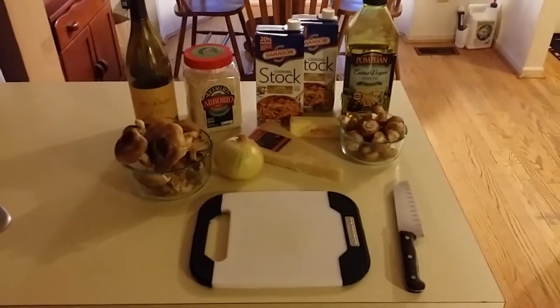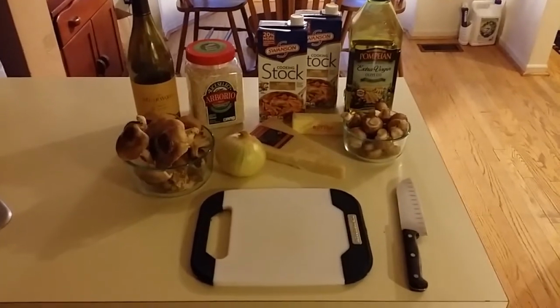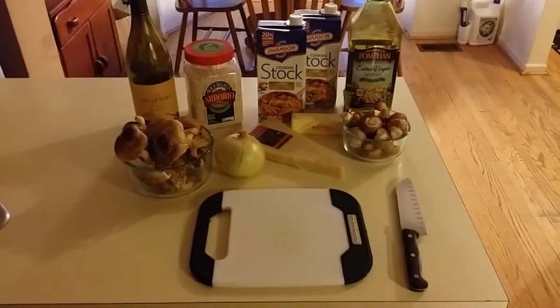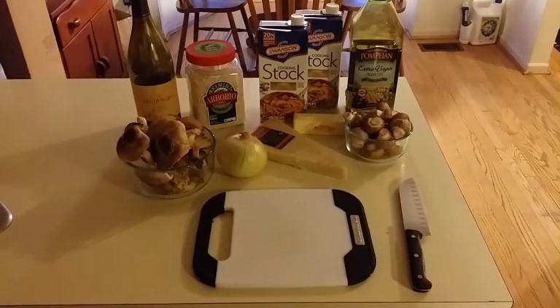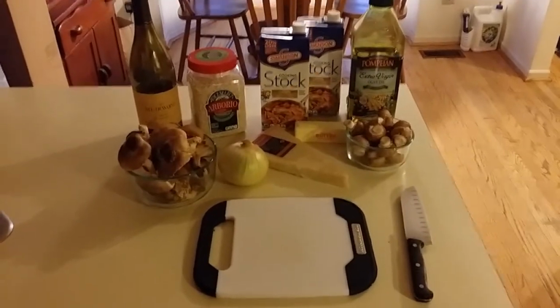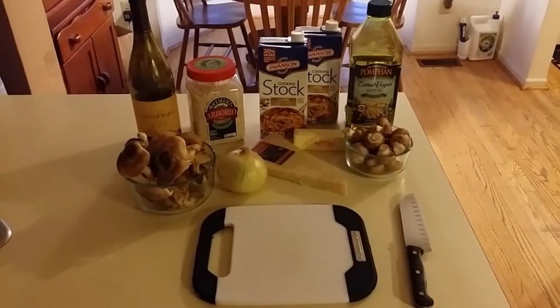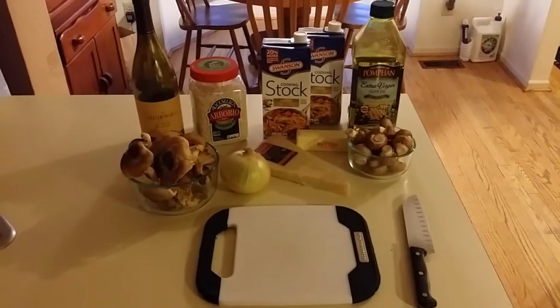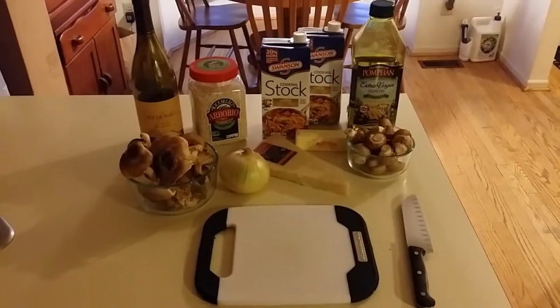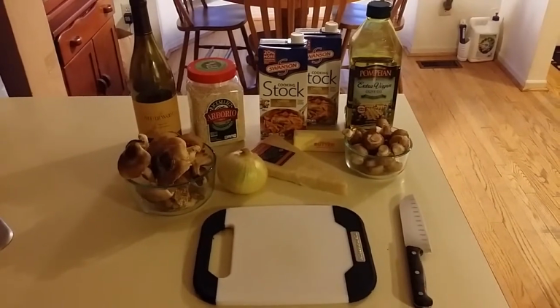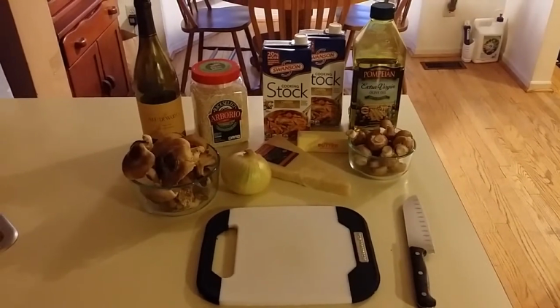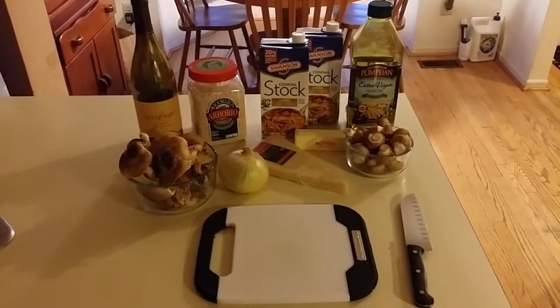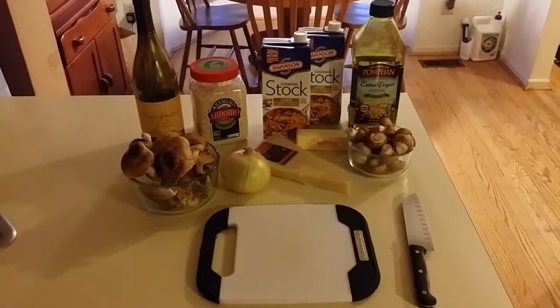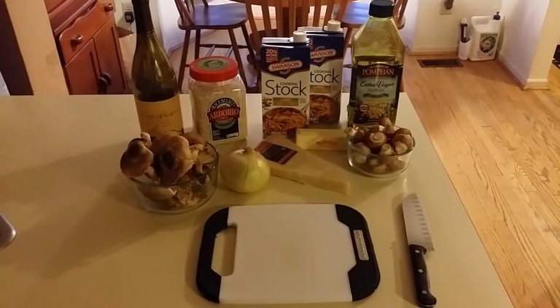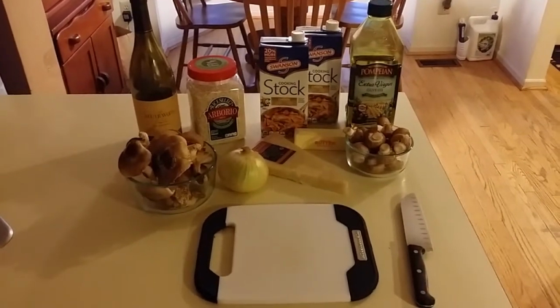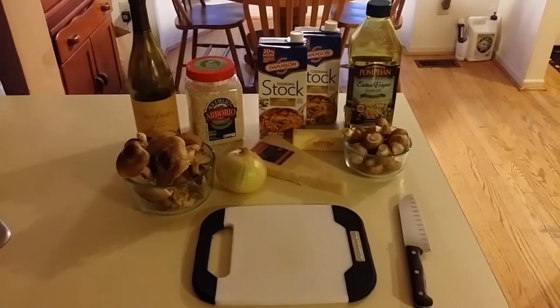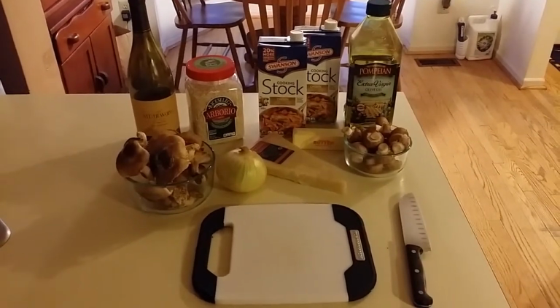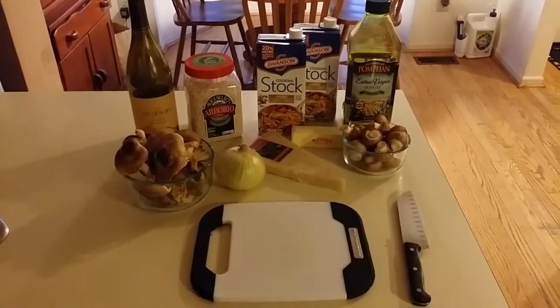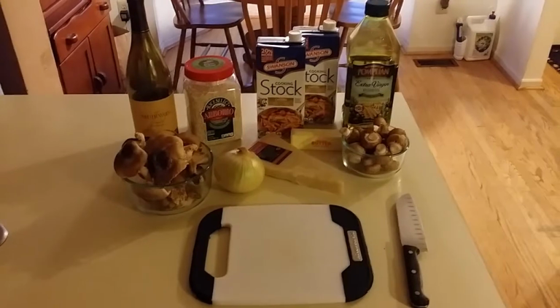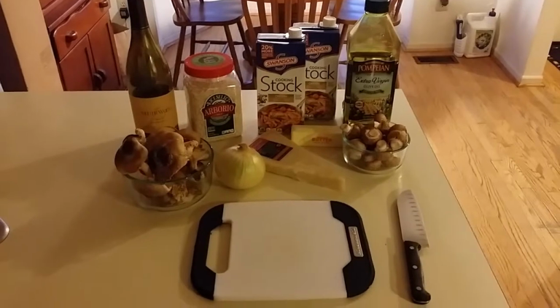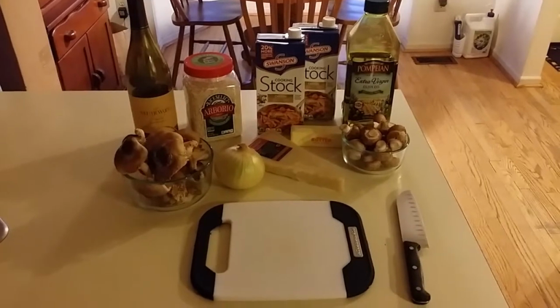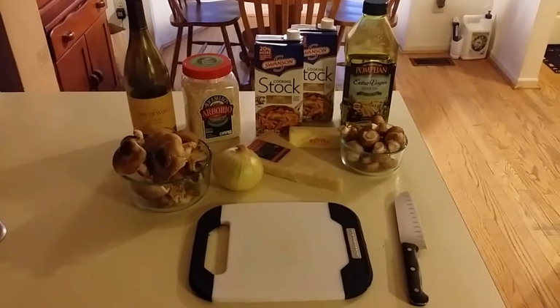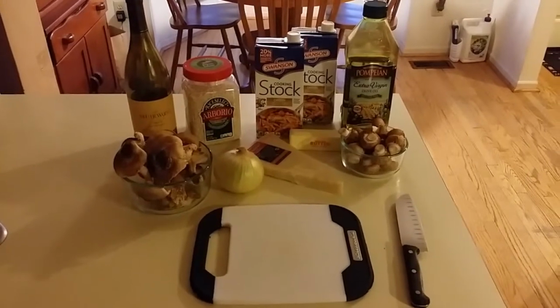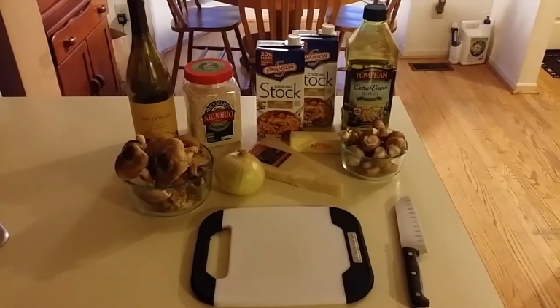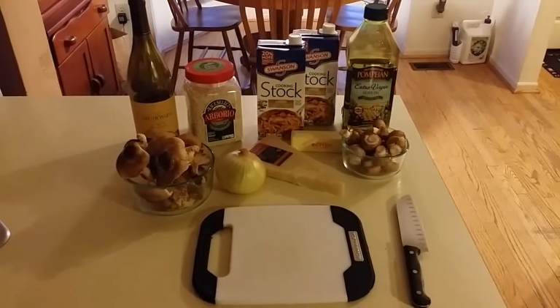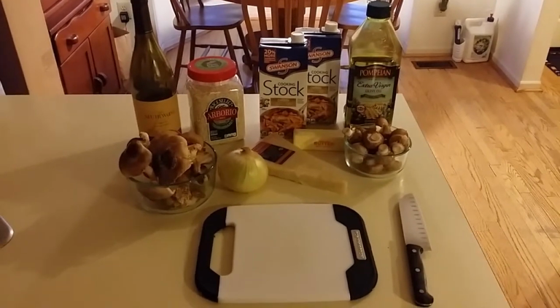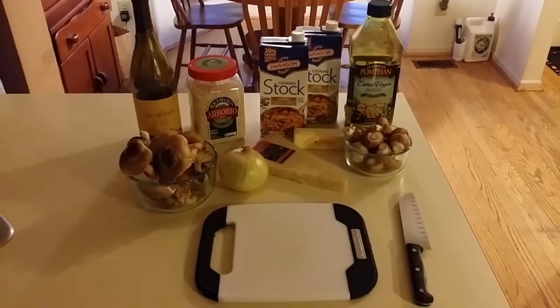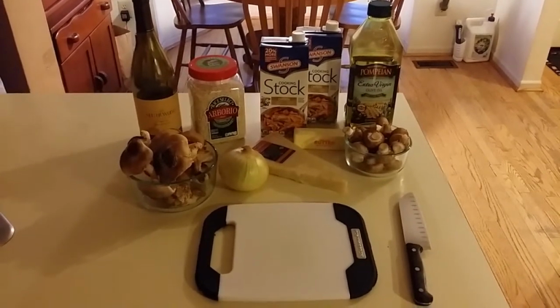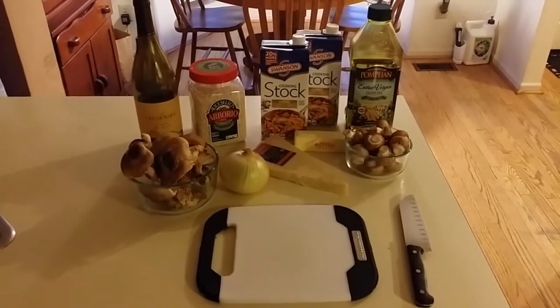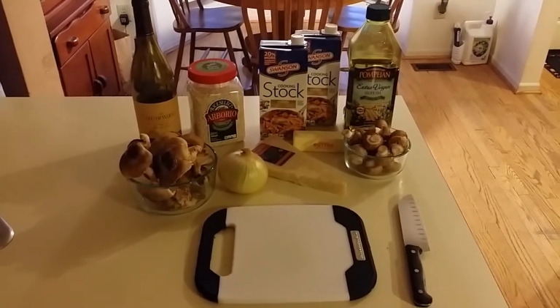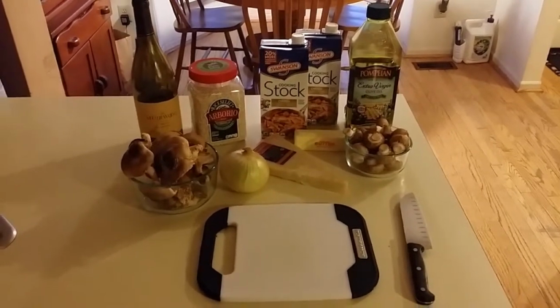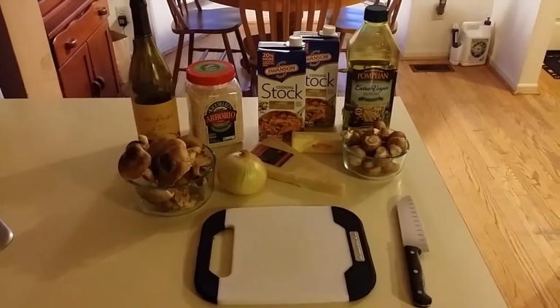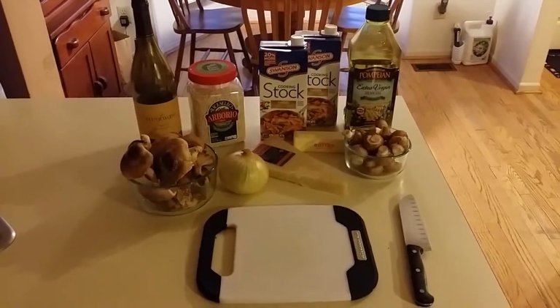Hello, this is David Hale with Tech Dive TV, a day in the life. Today, I'm going to teach you how to make mushroom risotto.